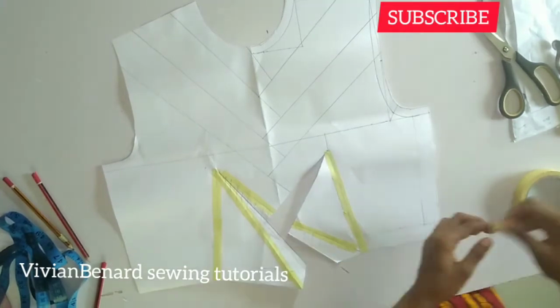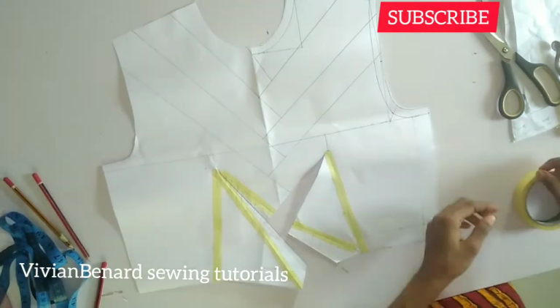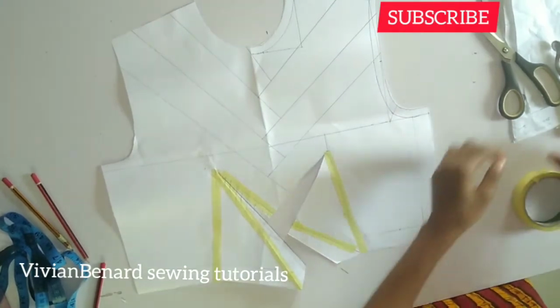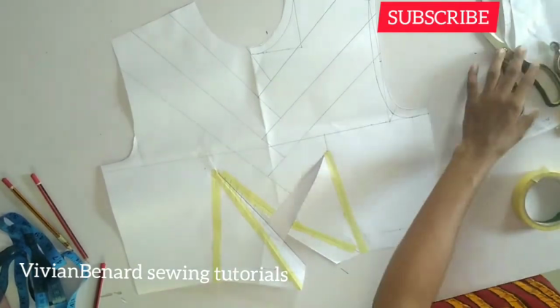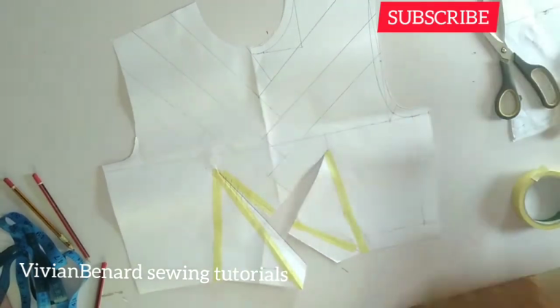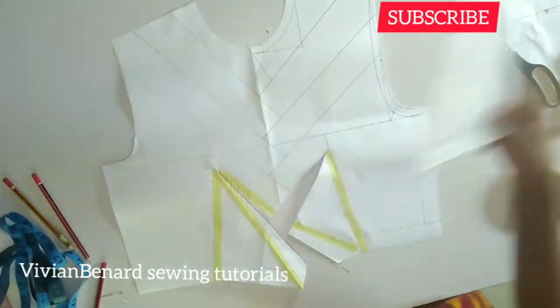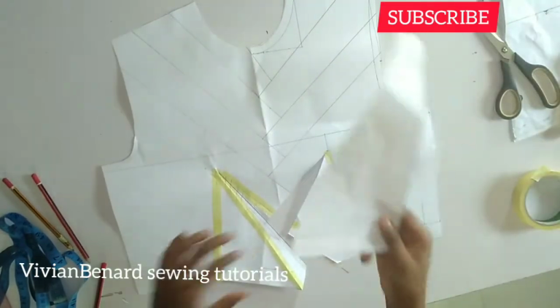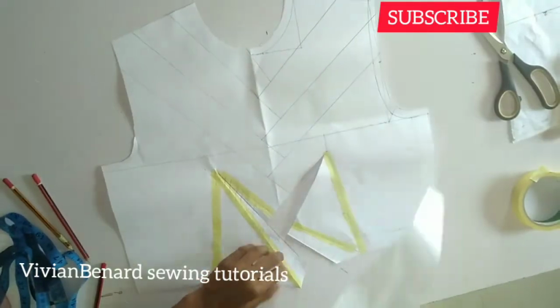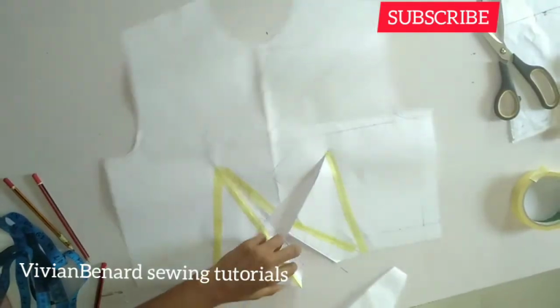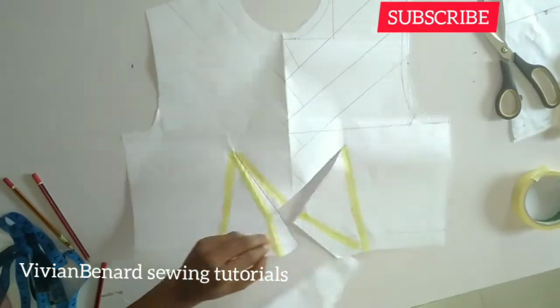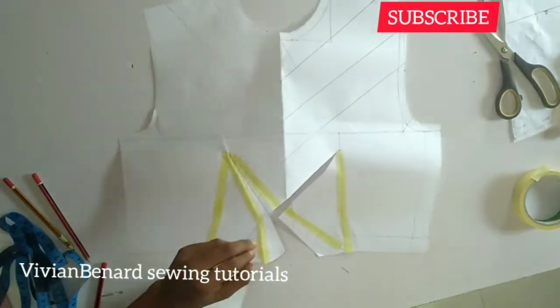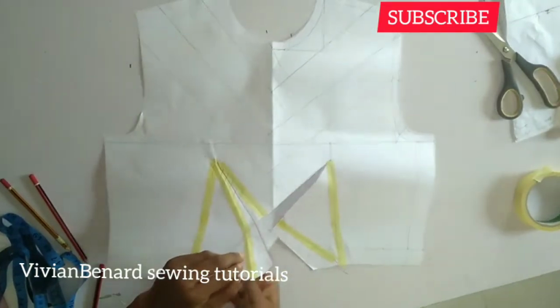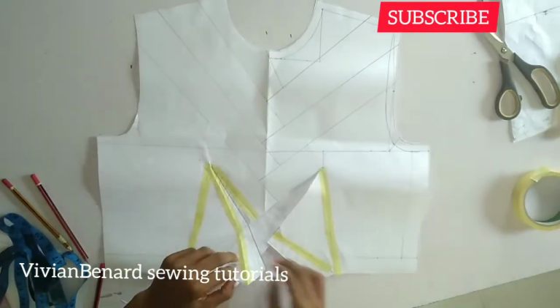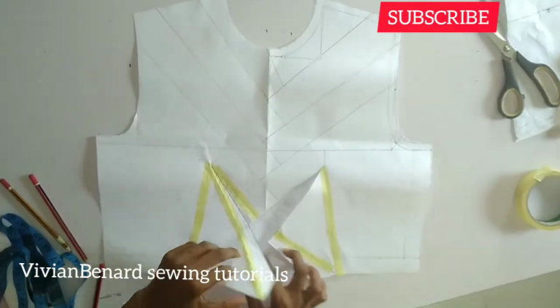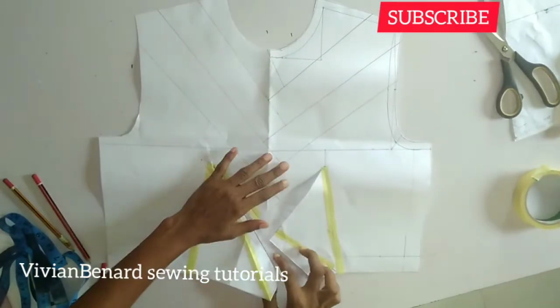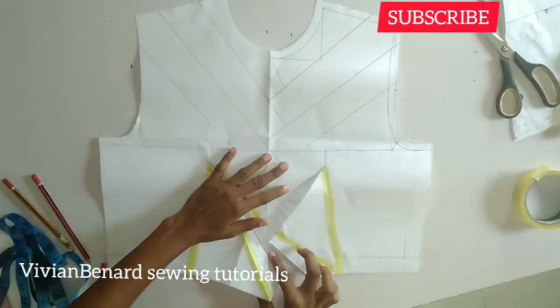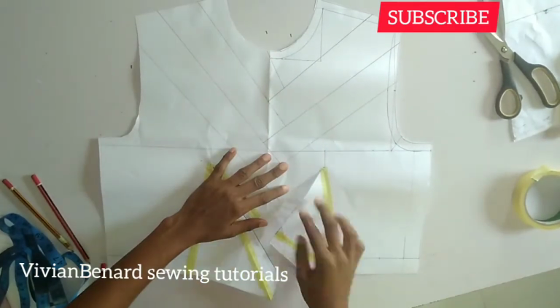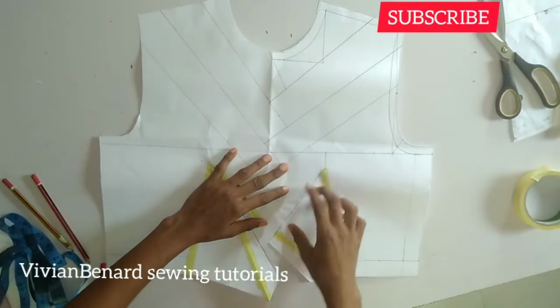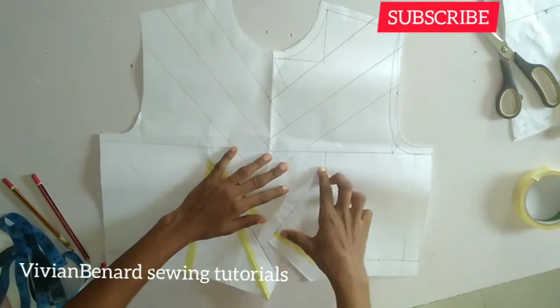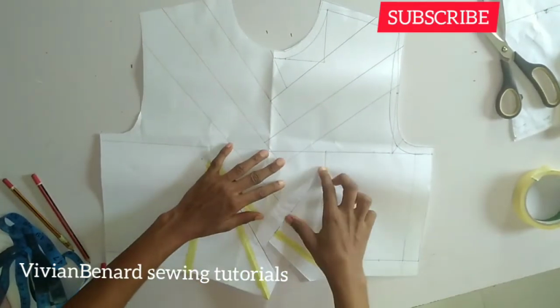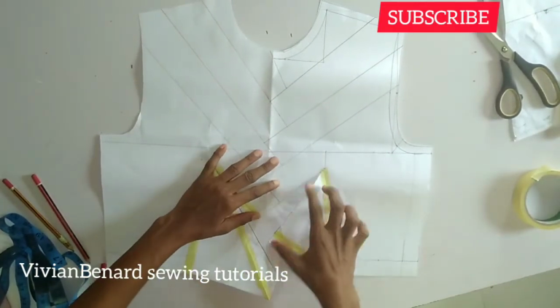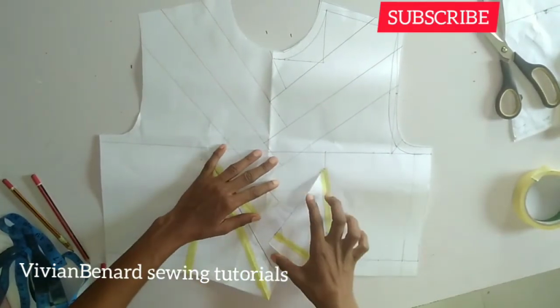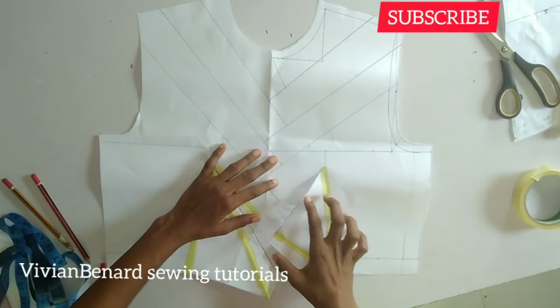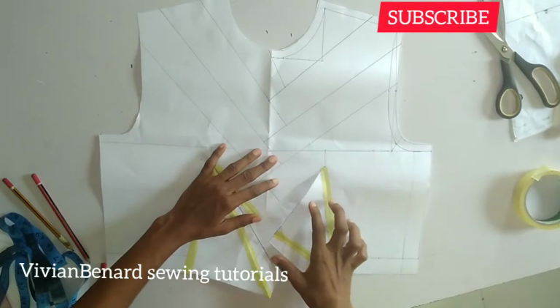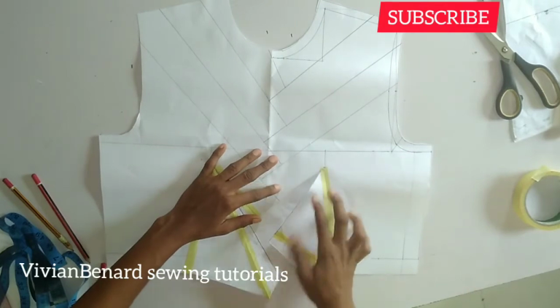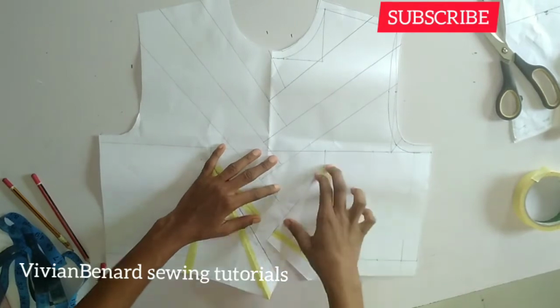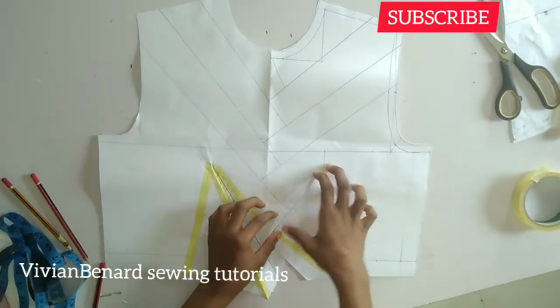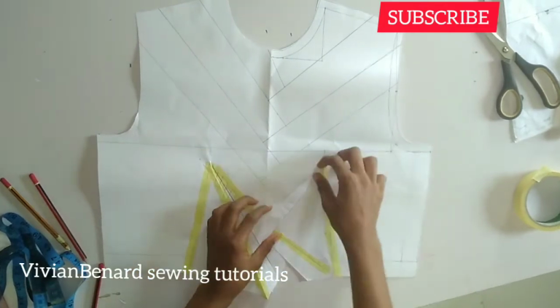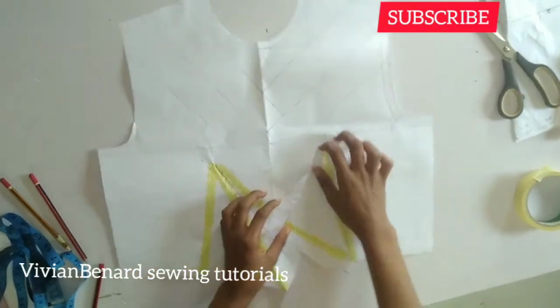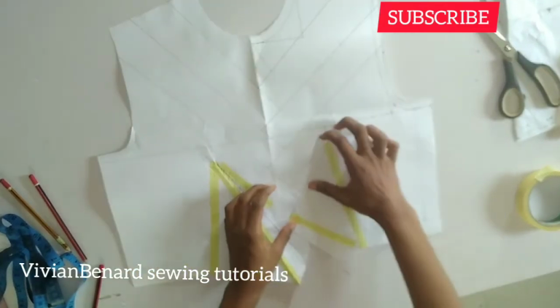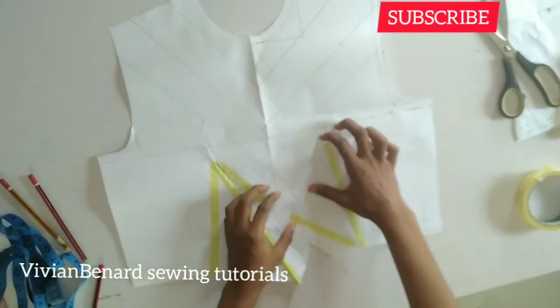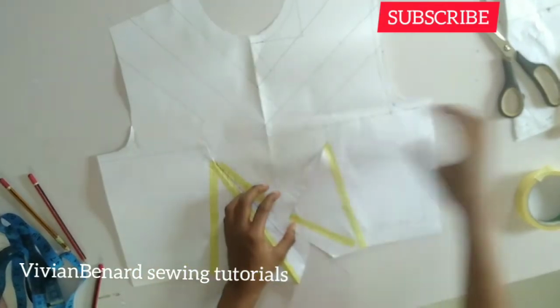After that, I'm going to get my paper and put it under, then tape it down like so.